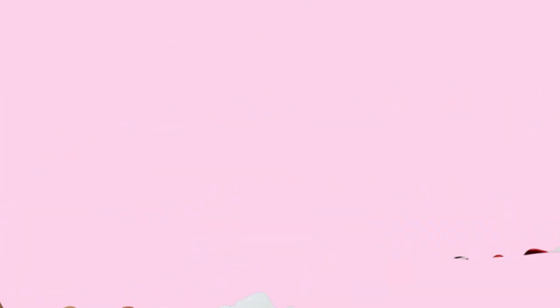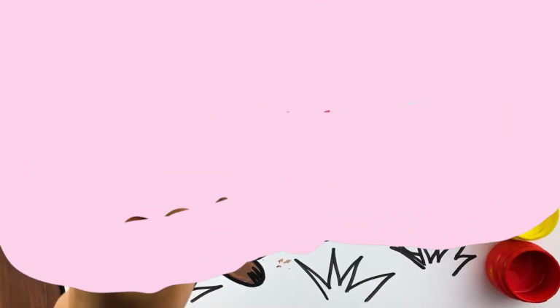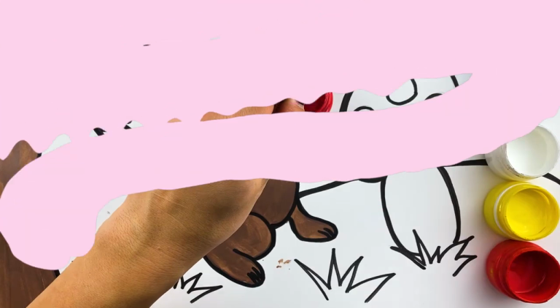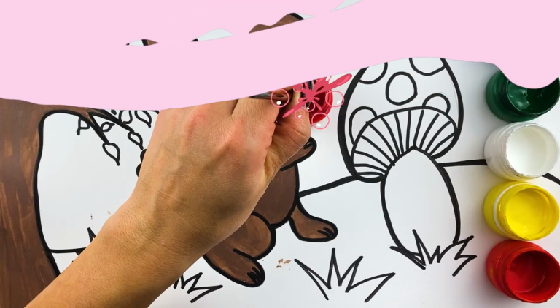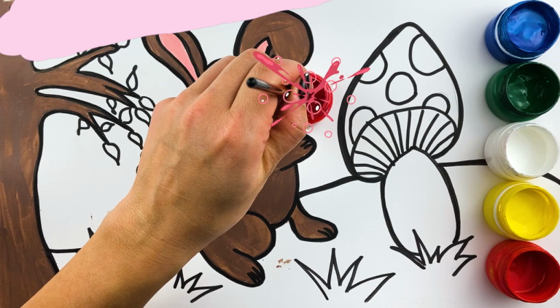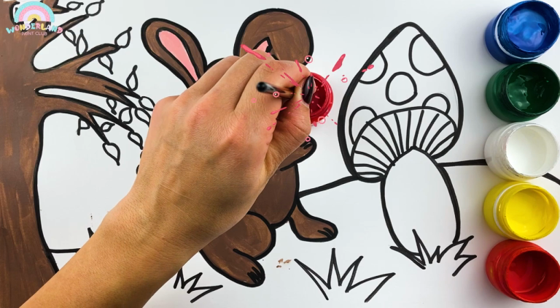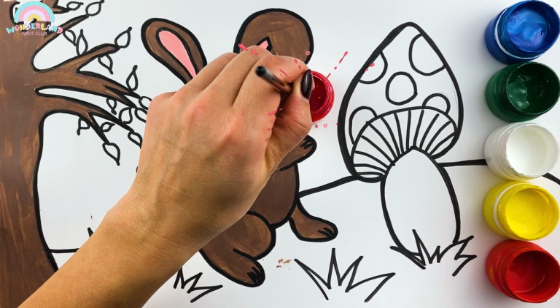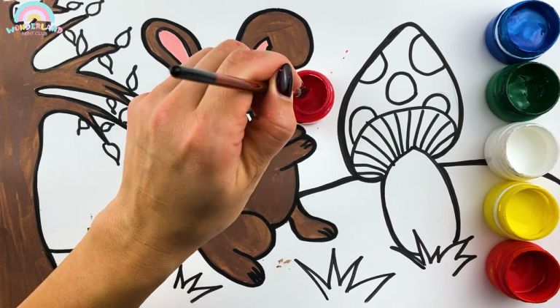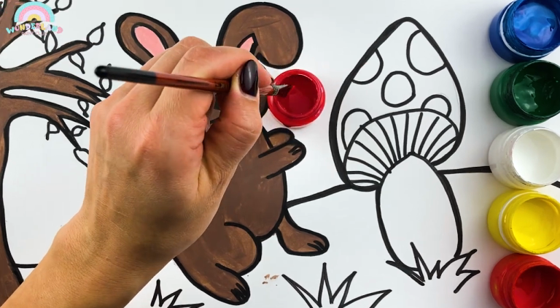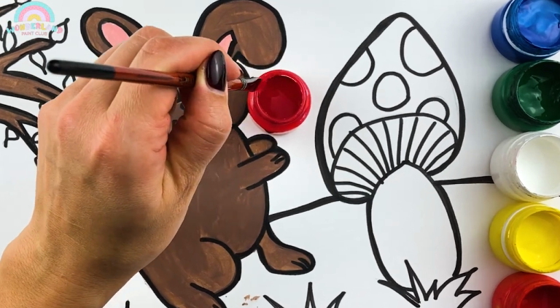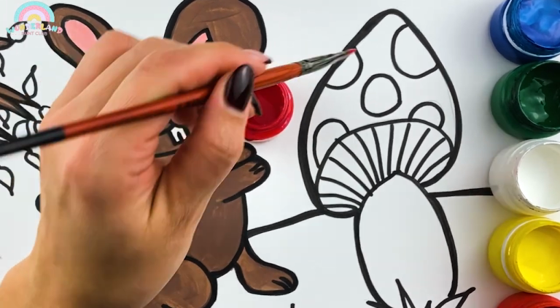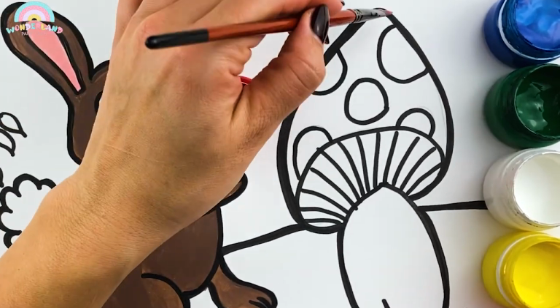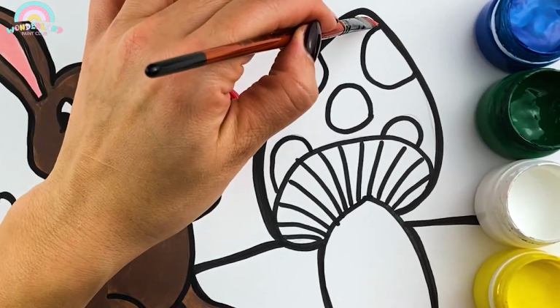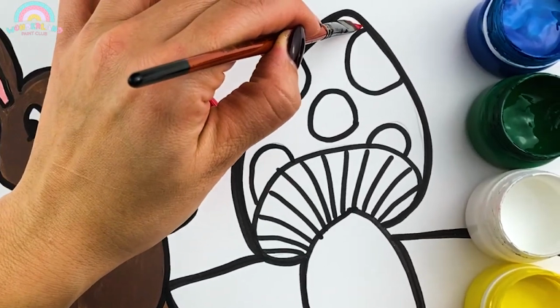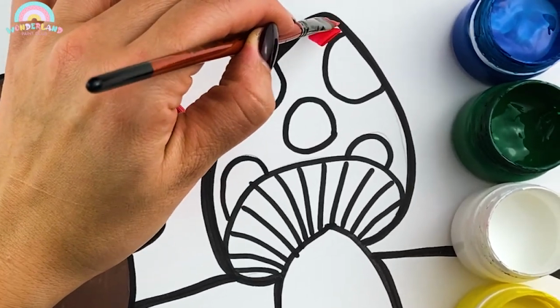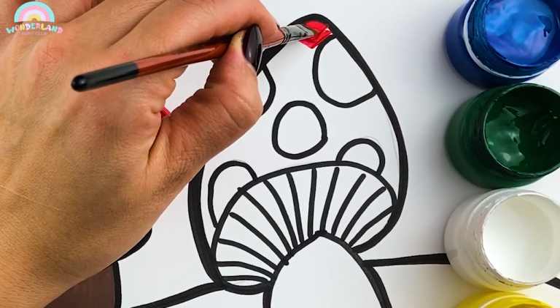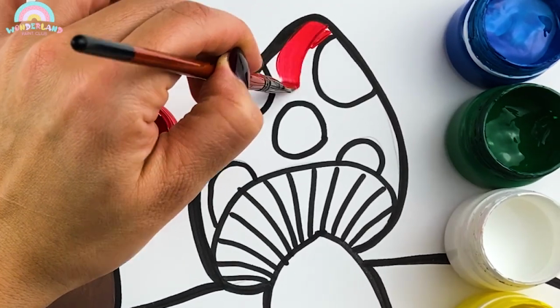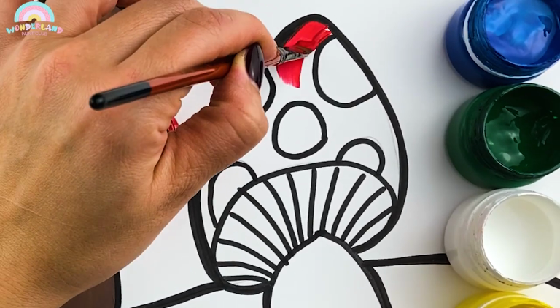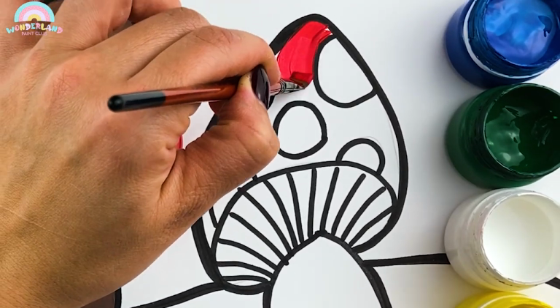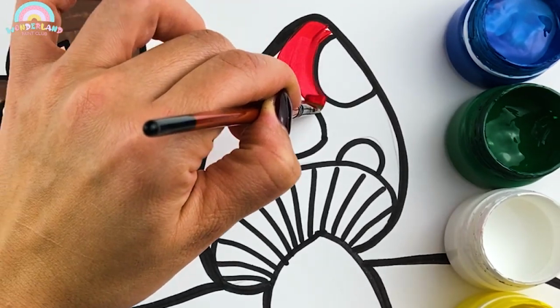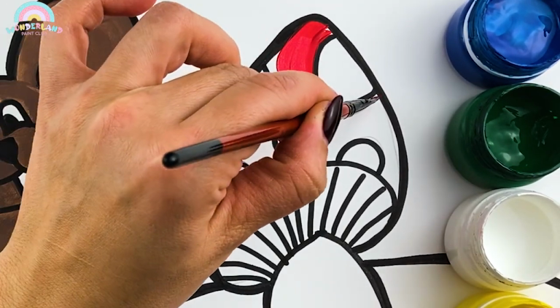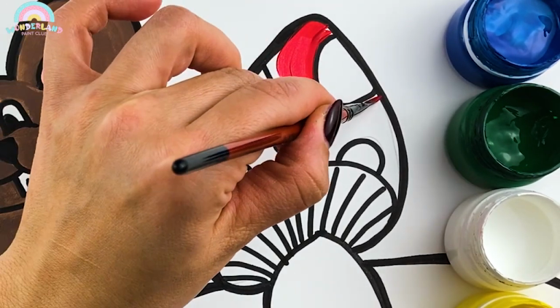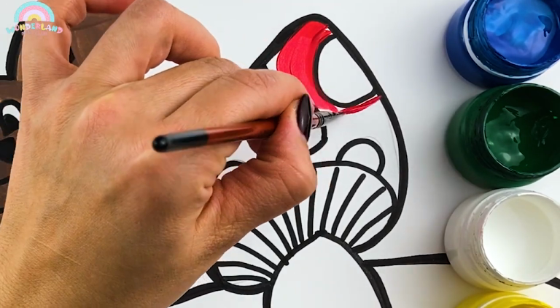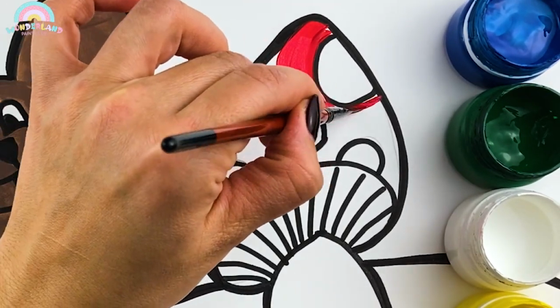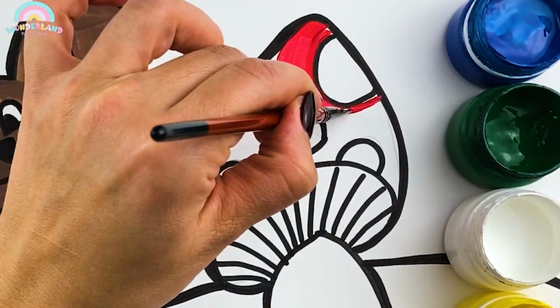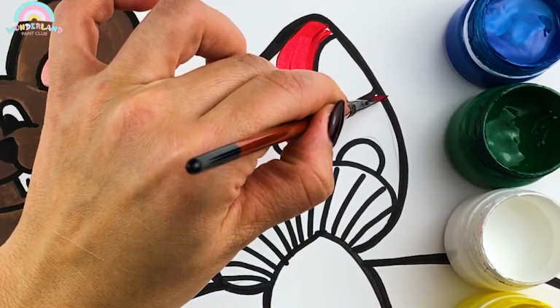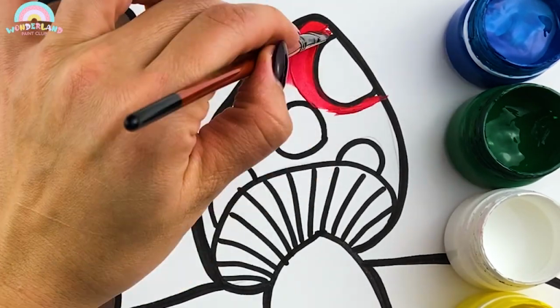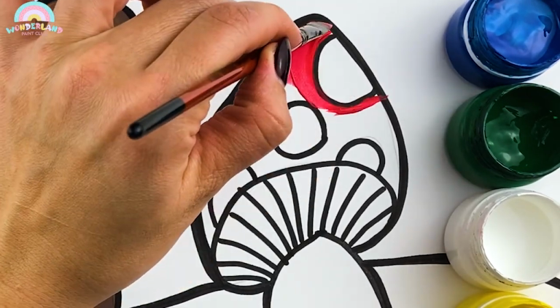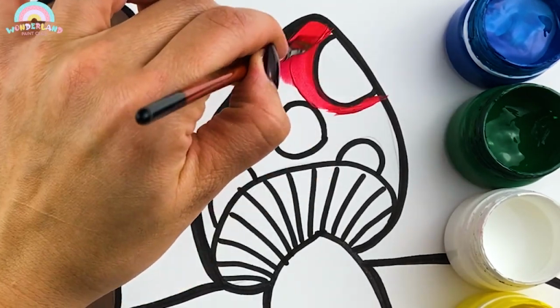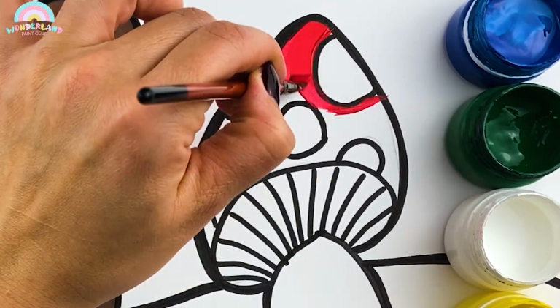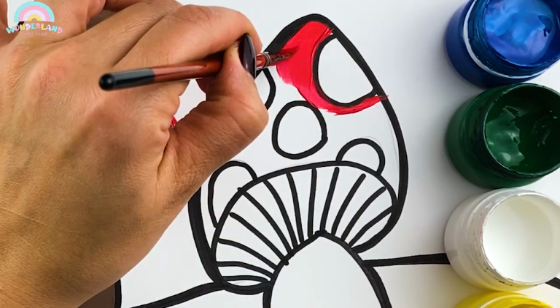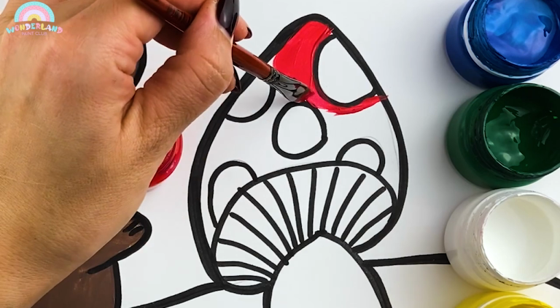Red! Let's give the mushroom a beautiful bright red color! So pretty!